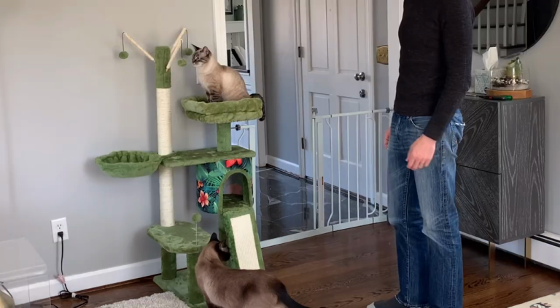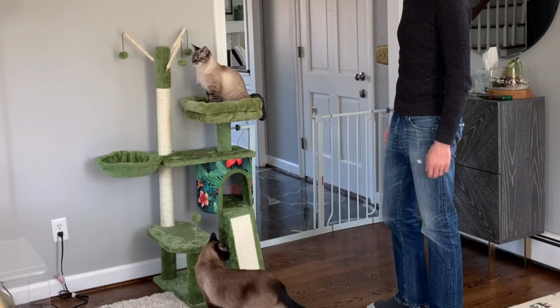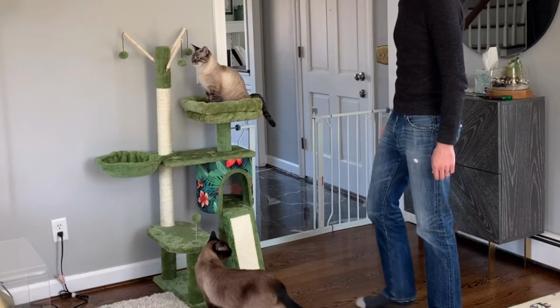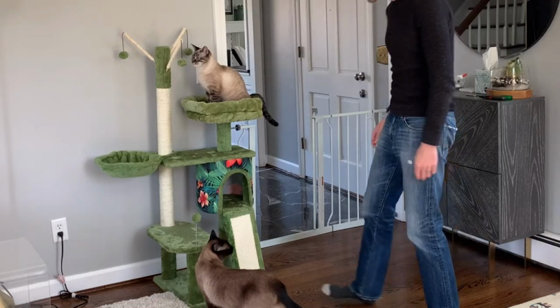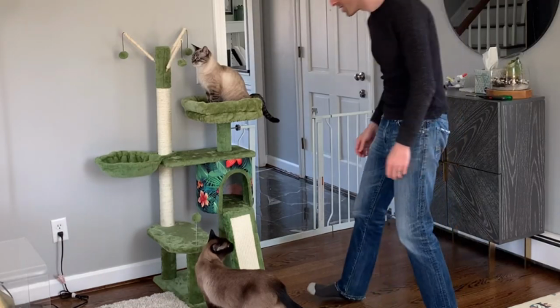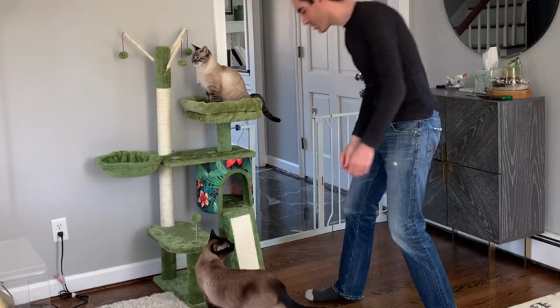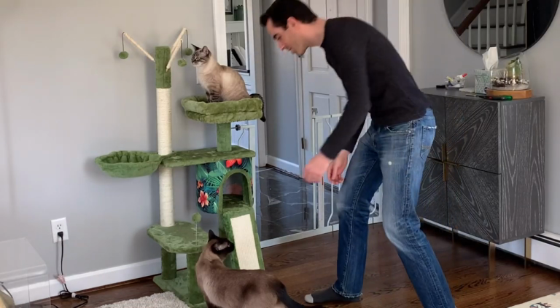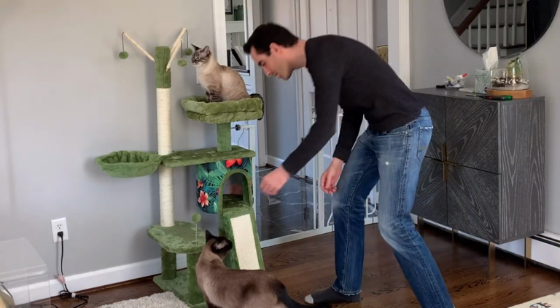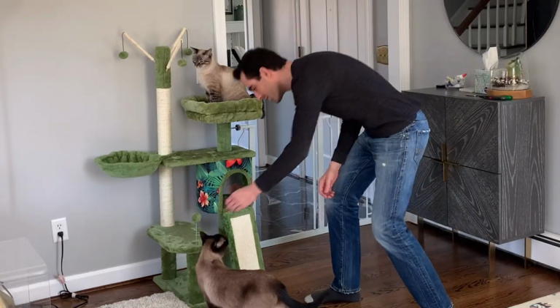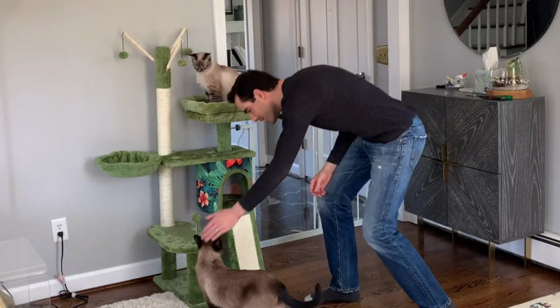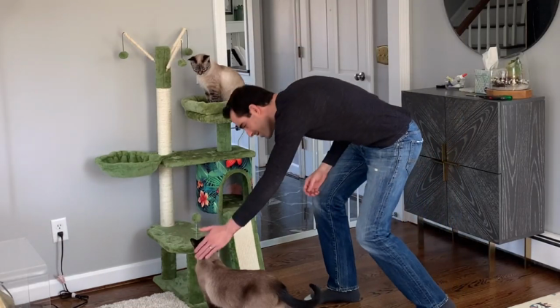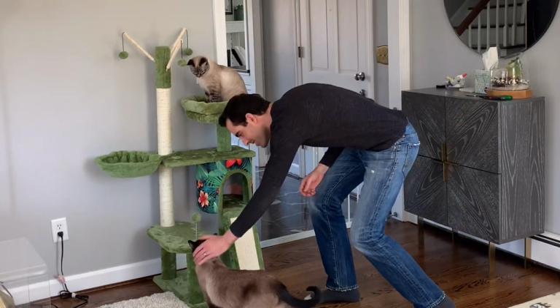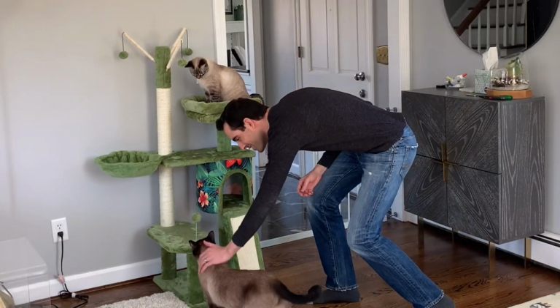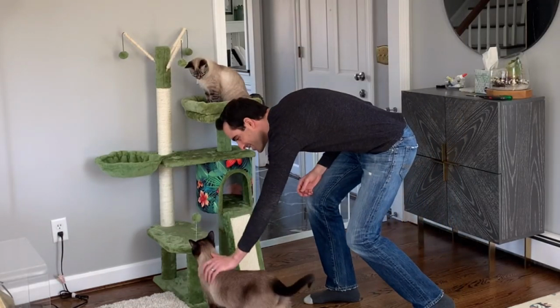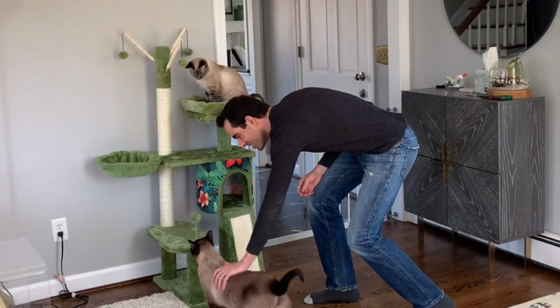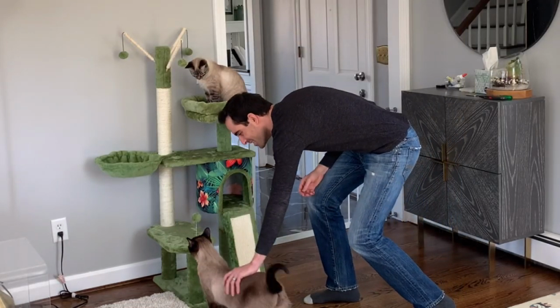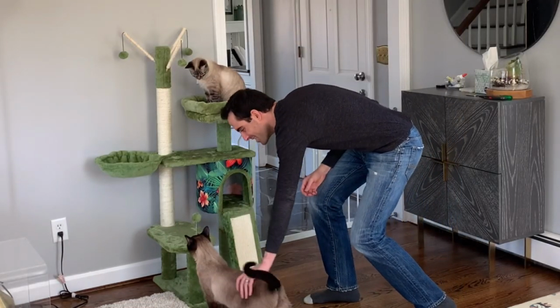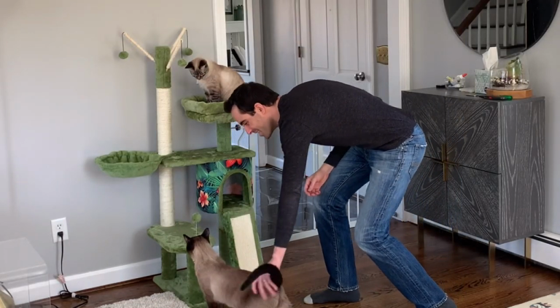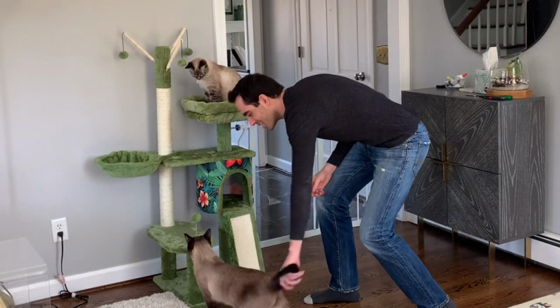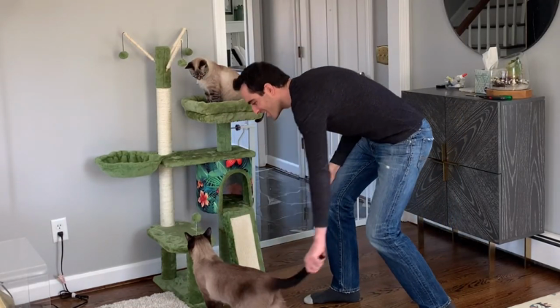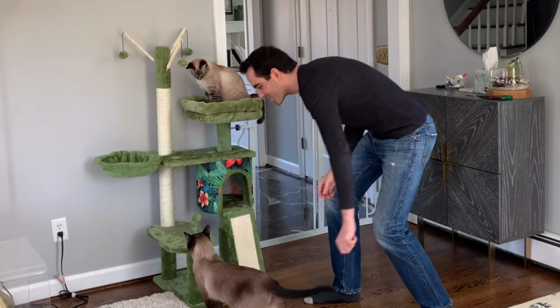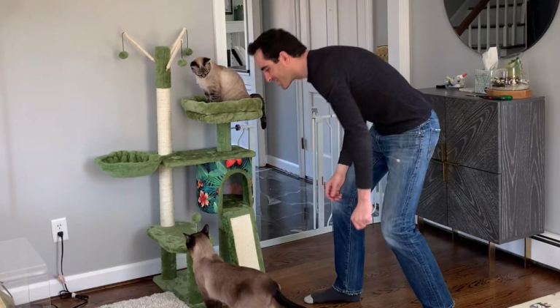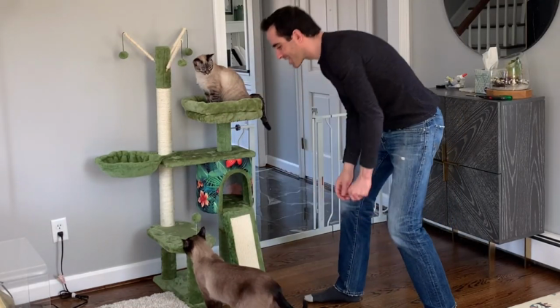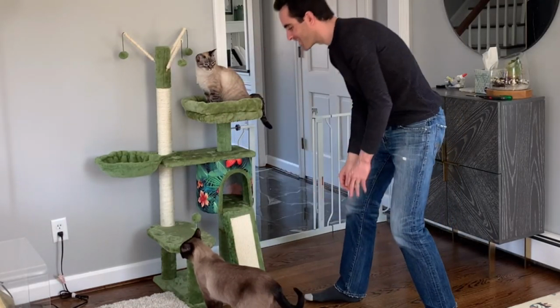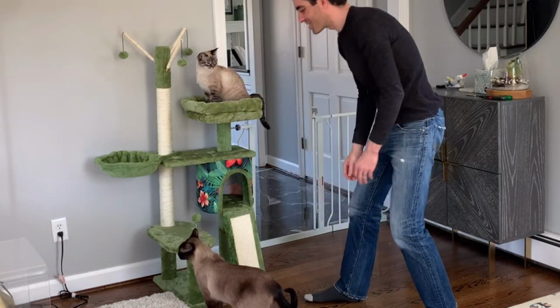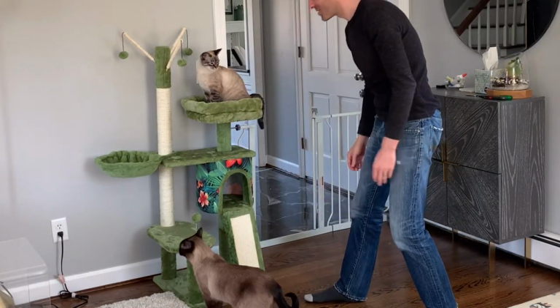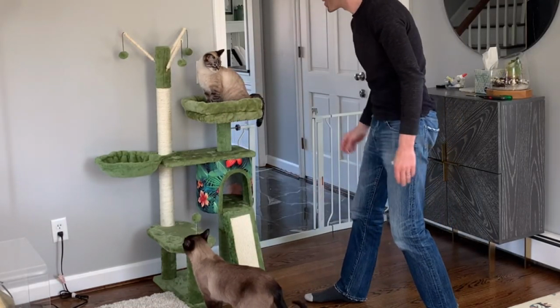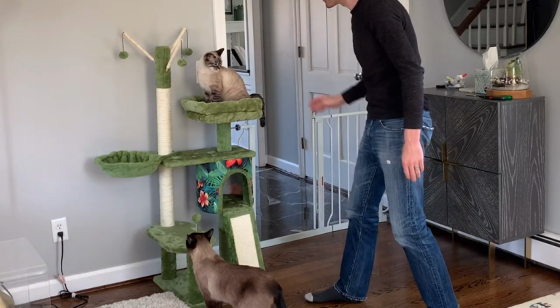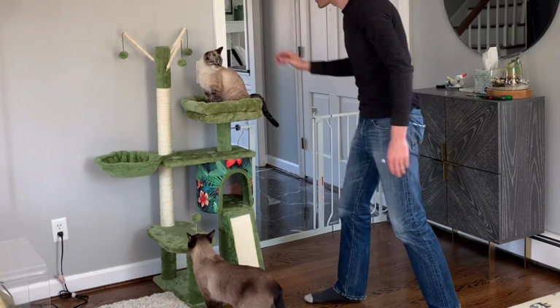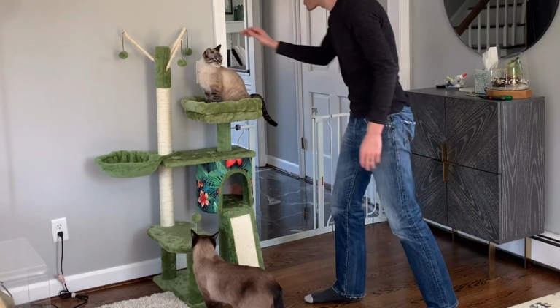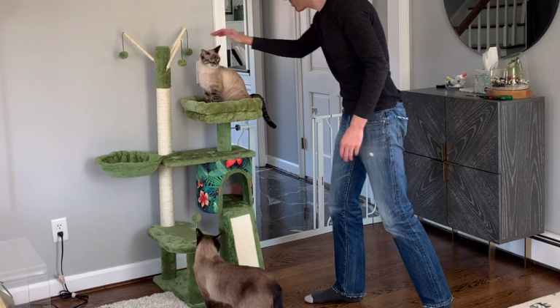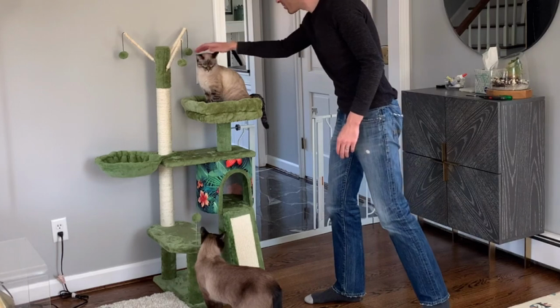What do you think, Simon? Do you like it, buddy? The cats are checking it out themselves. Hey, folks.